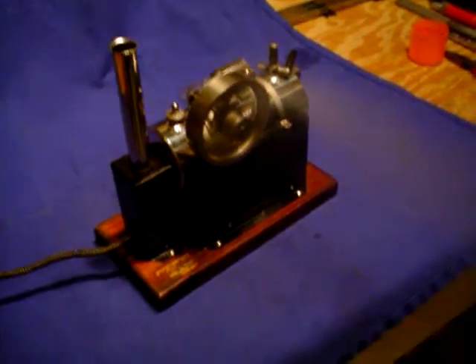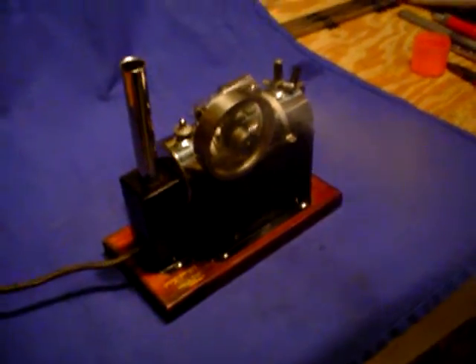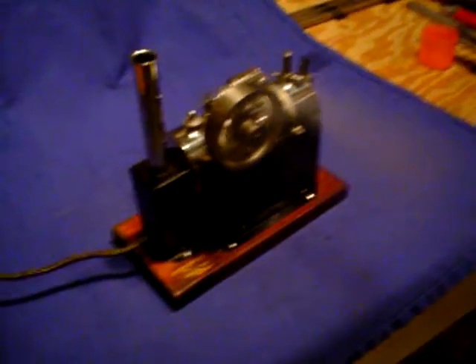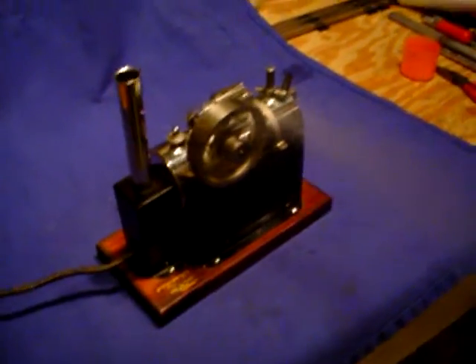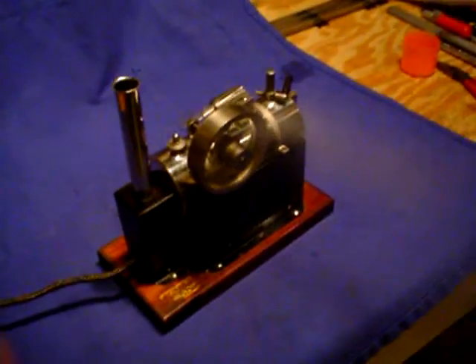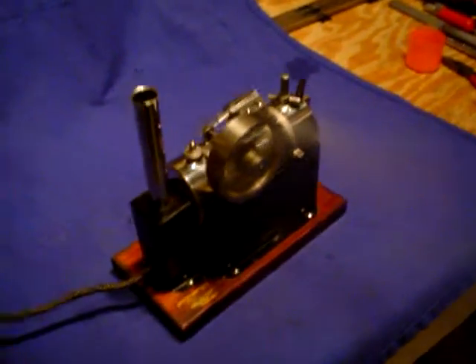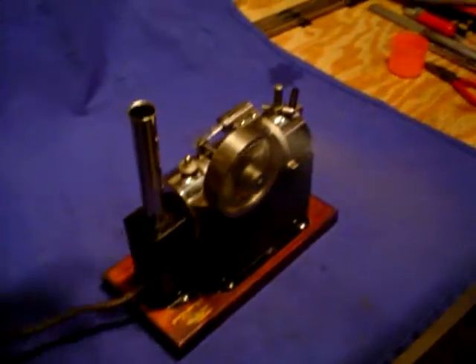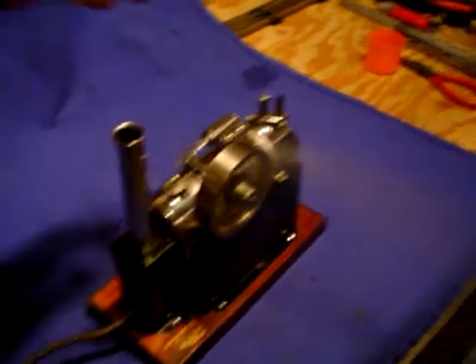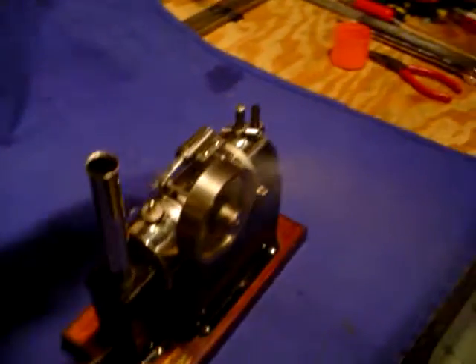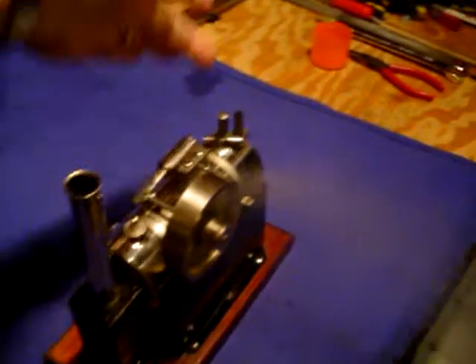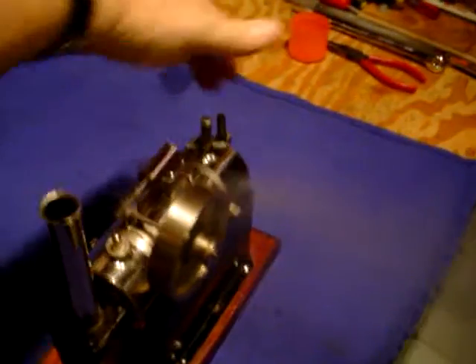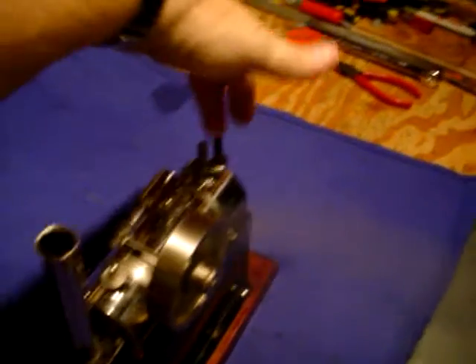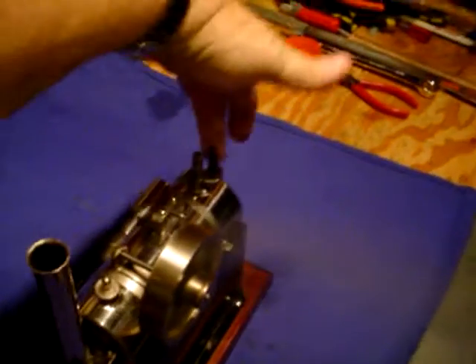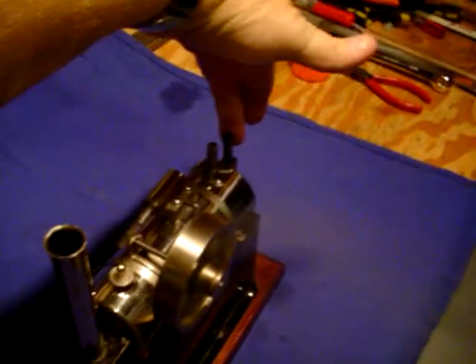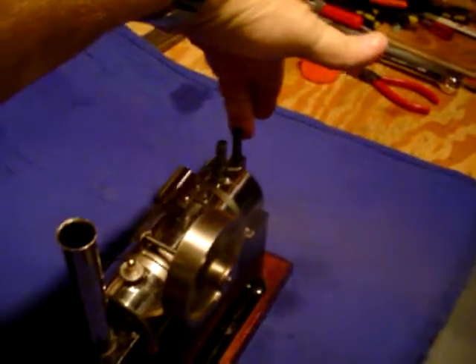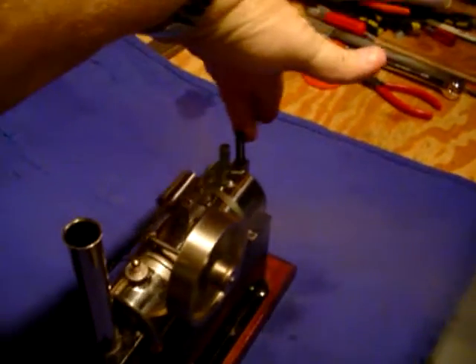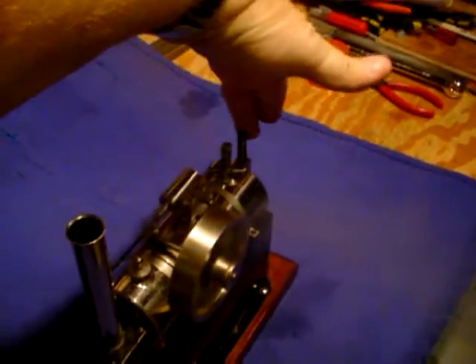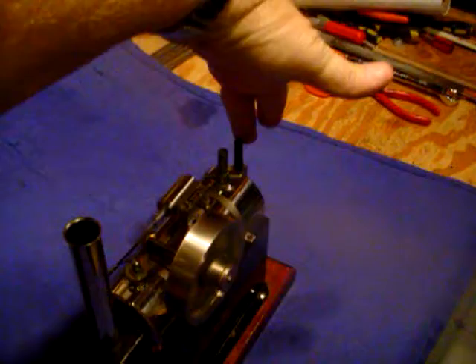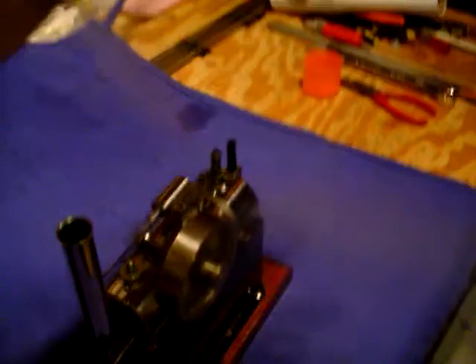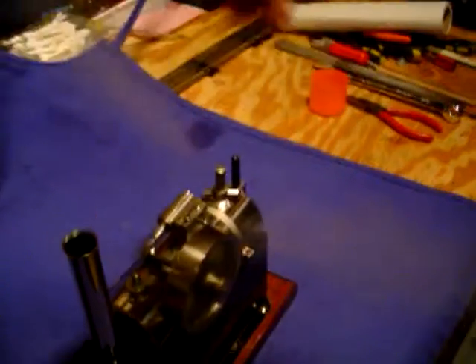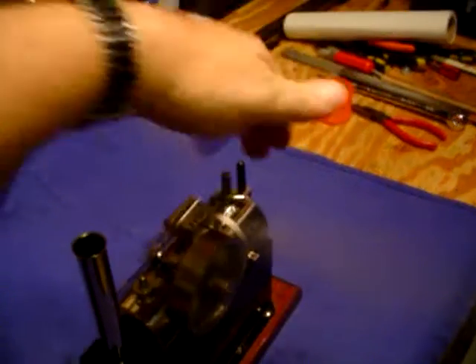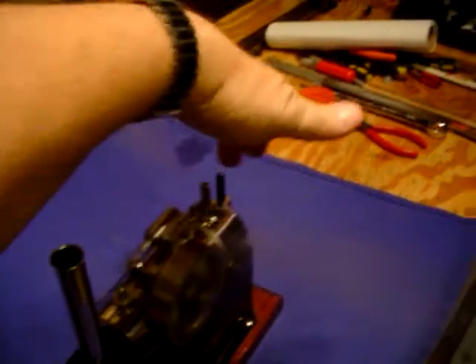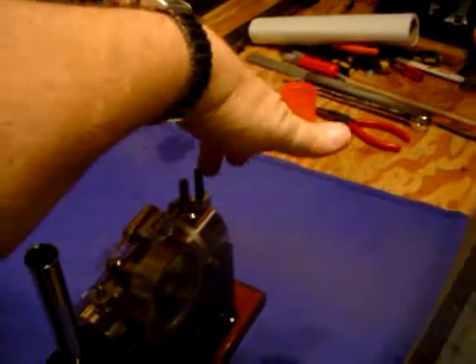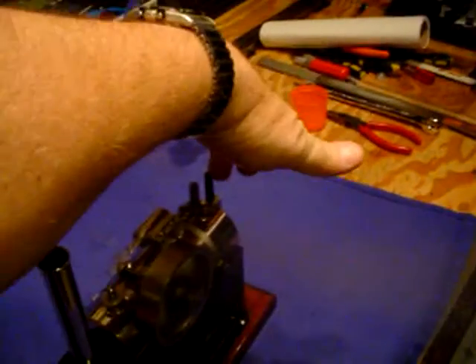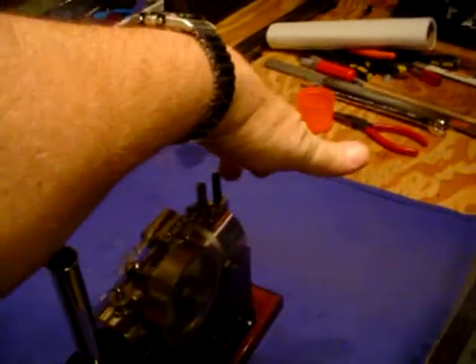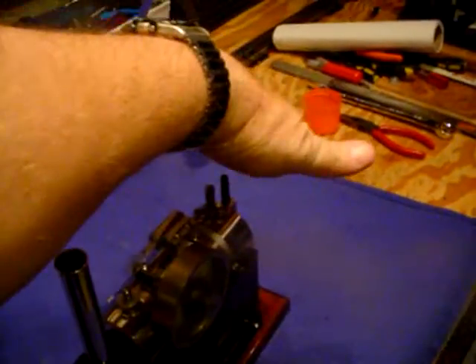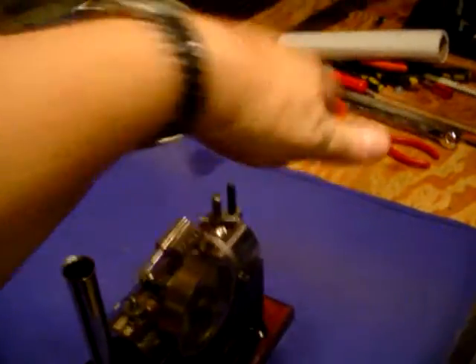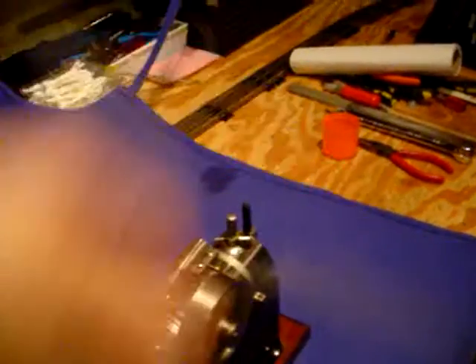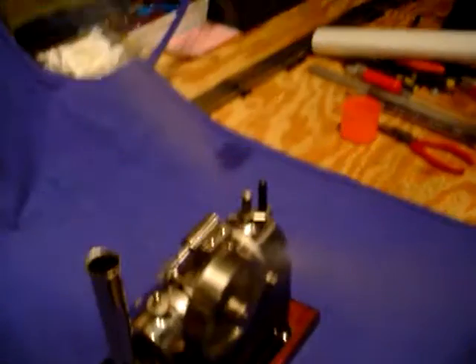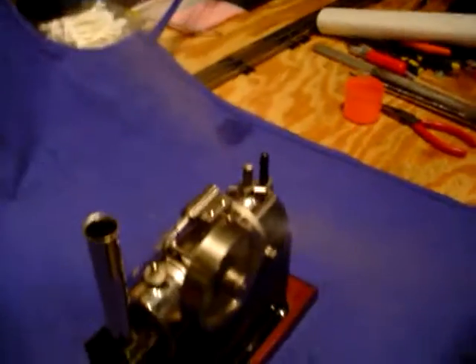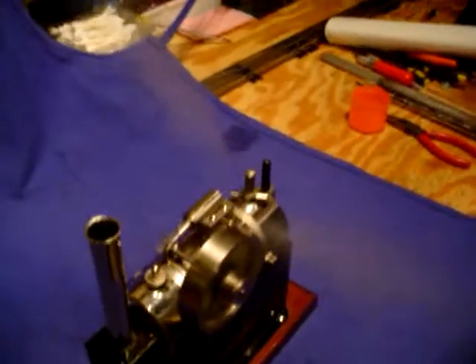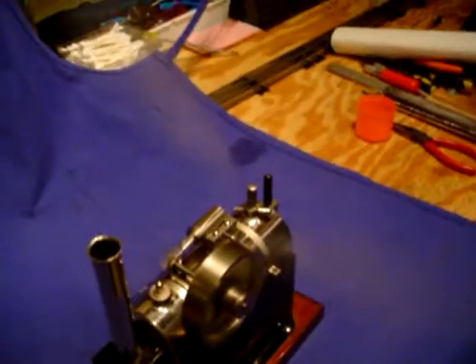Let's see if I can get anything out of the whistle. Oh yeah, she's got plenty of whistle.